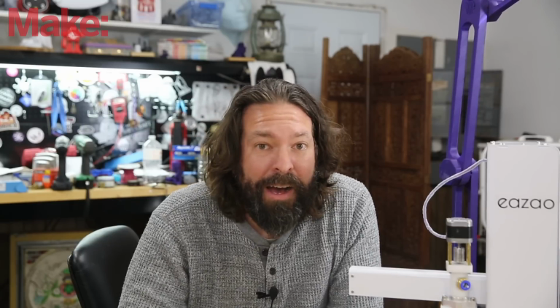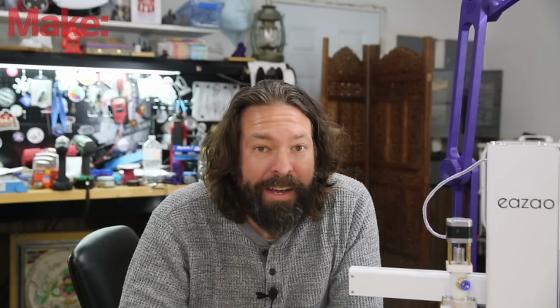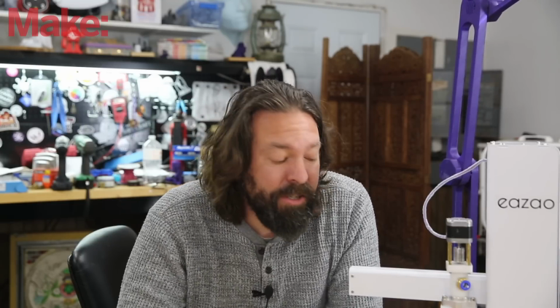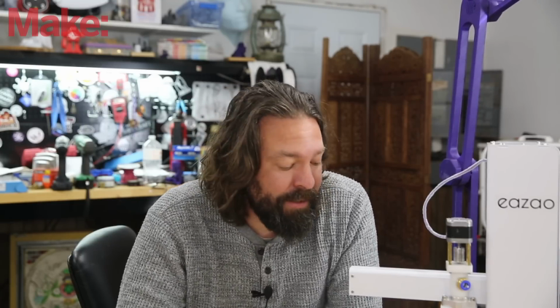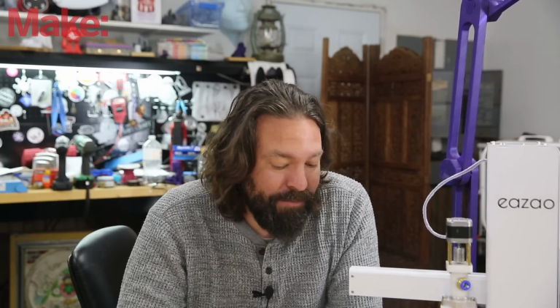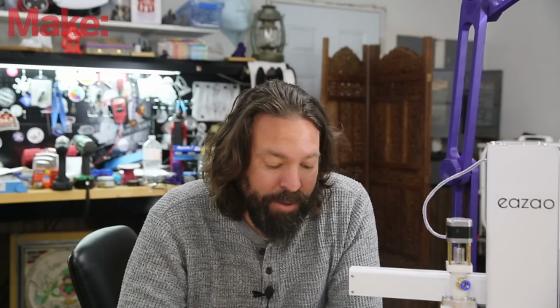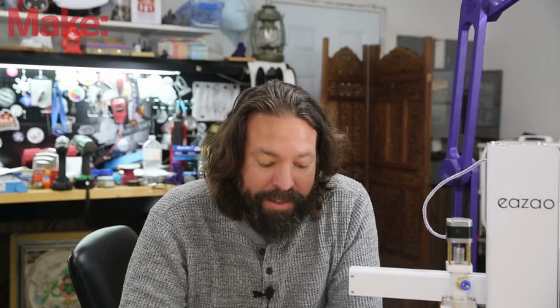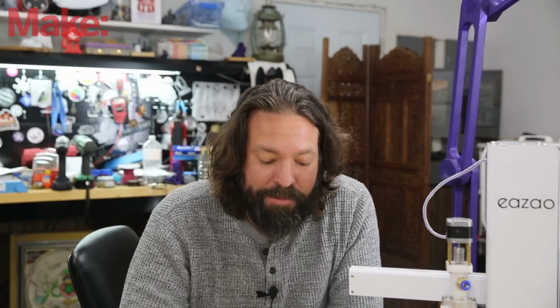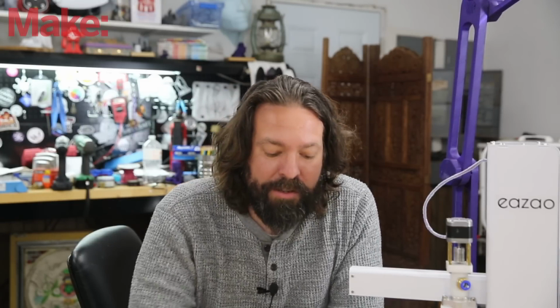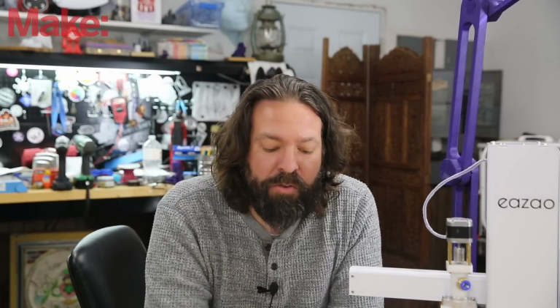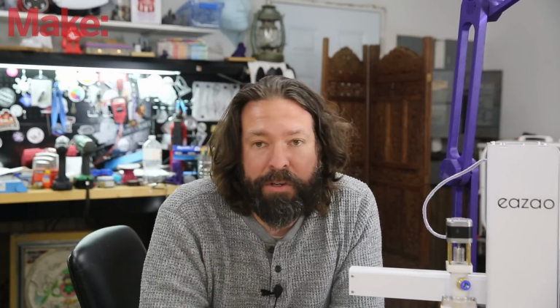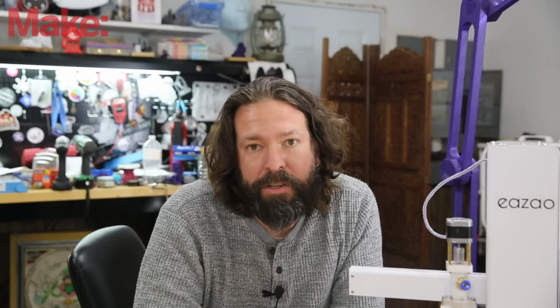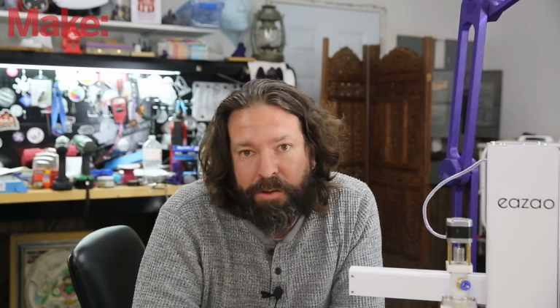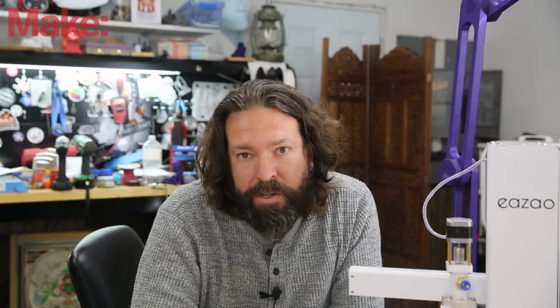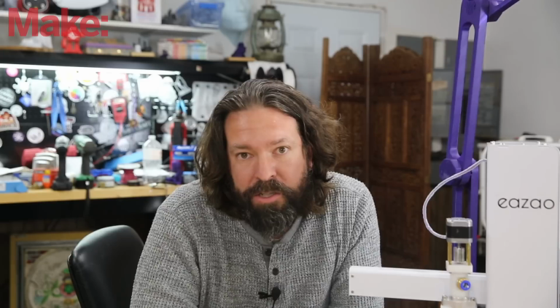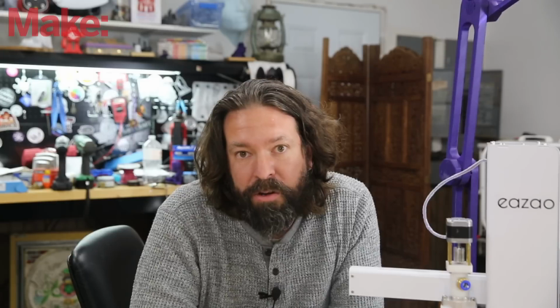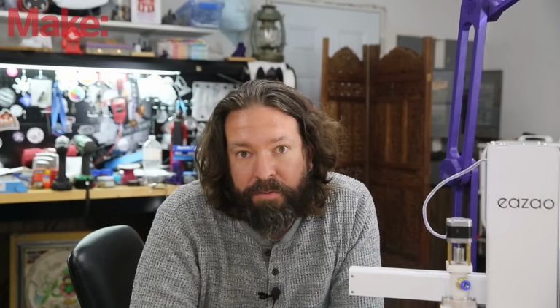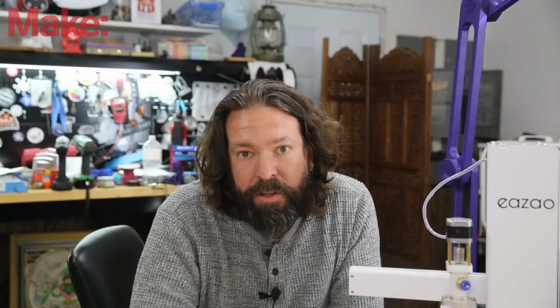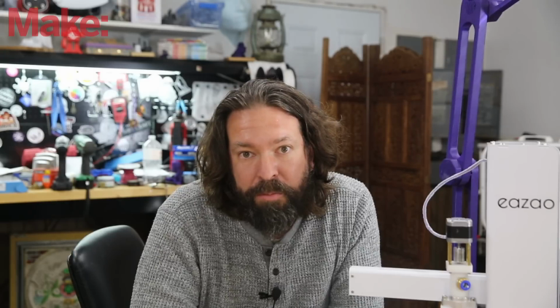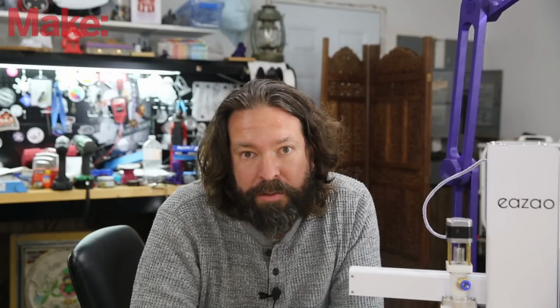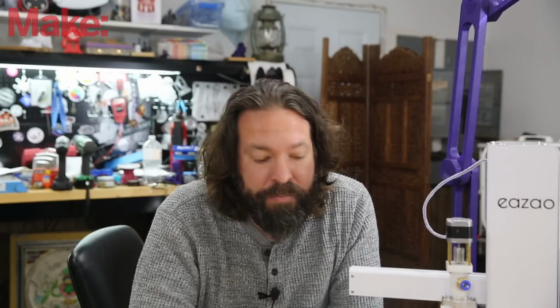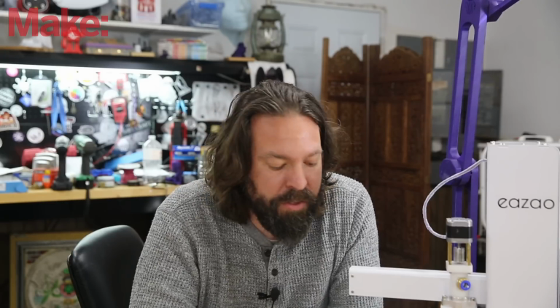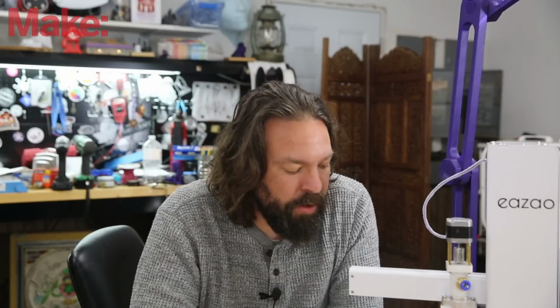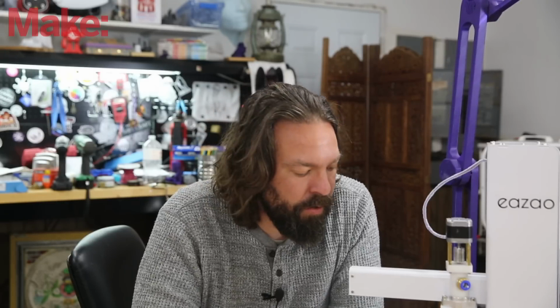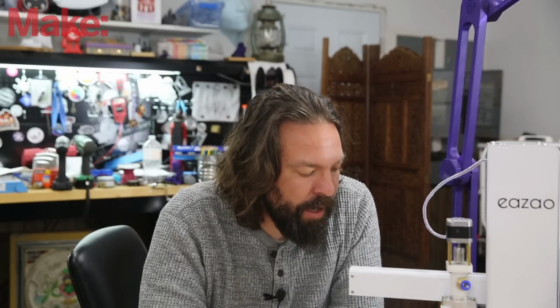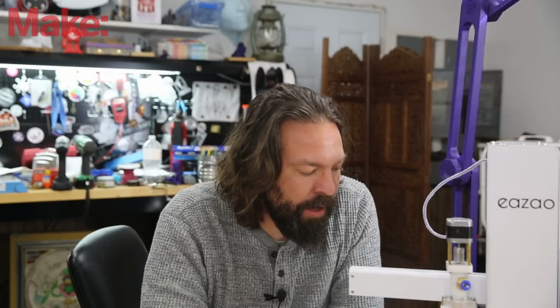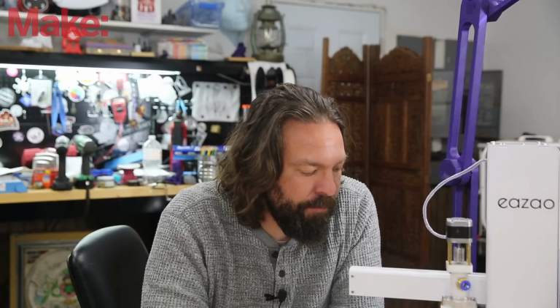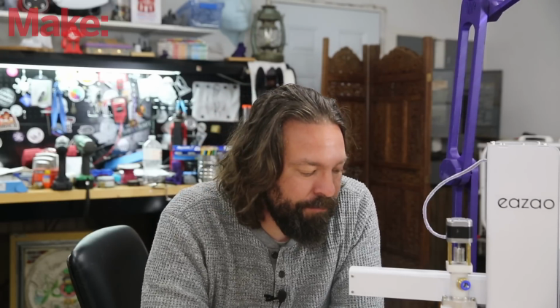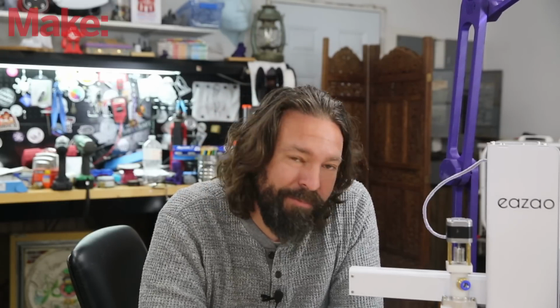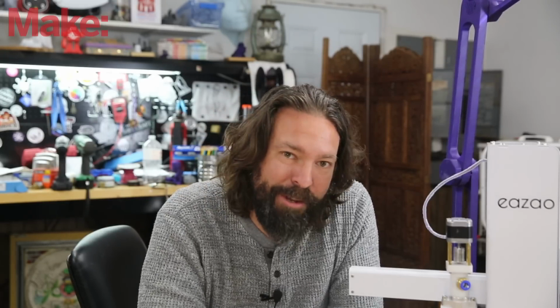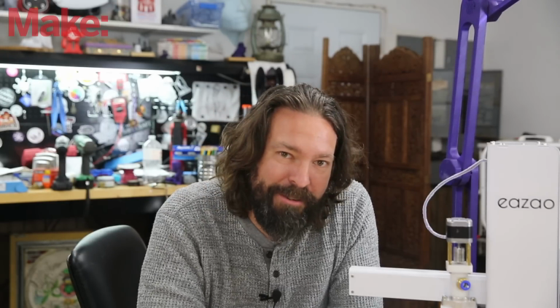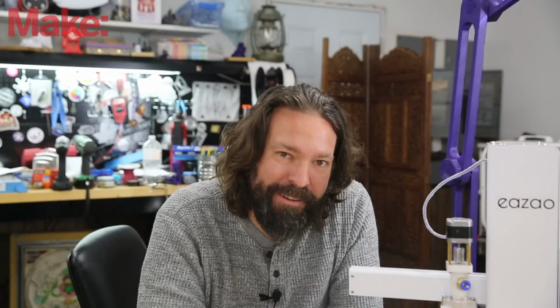I just really thought it was a cool printer, and I wanted to show it off a little bit, so we got one.